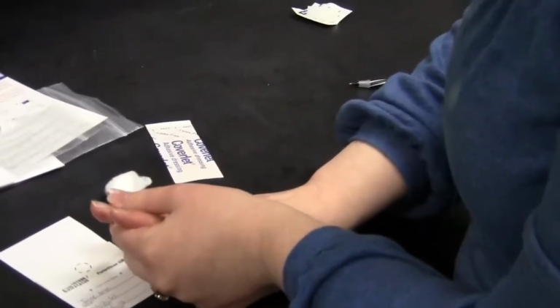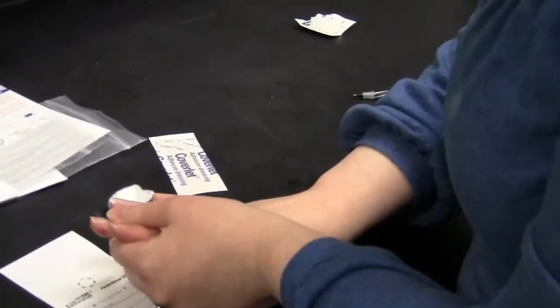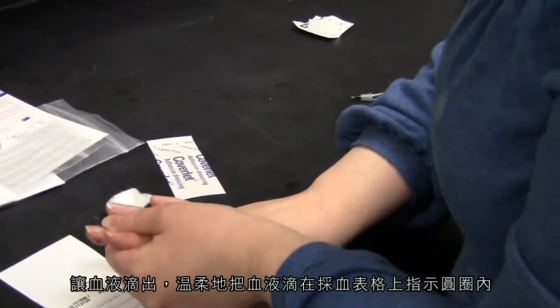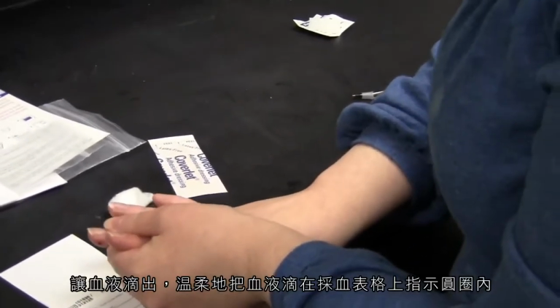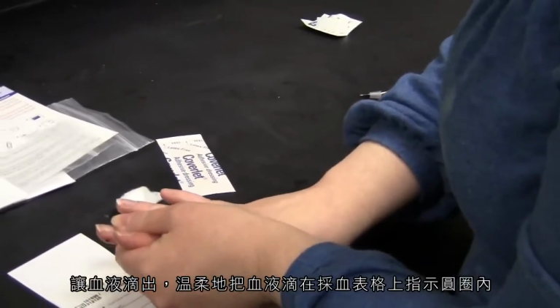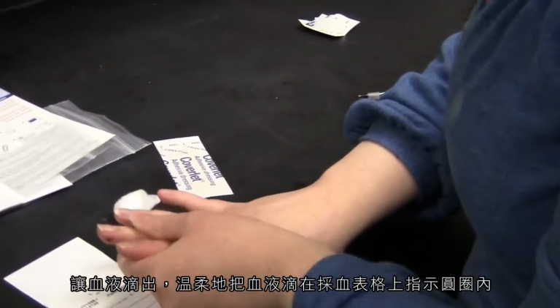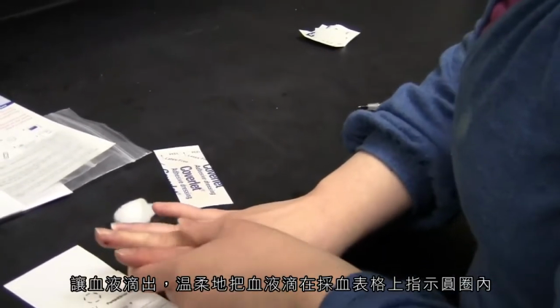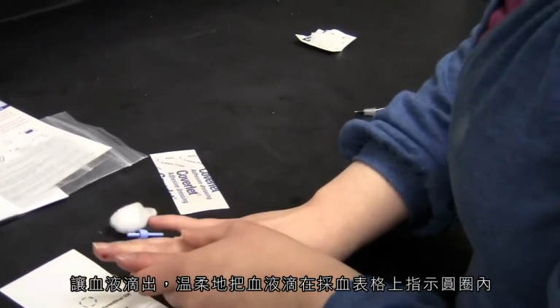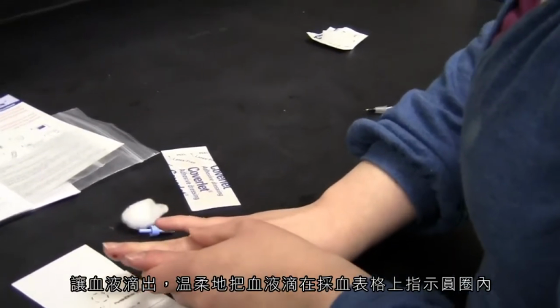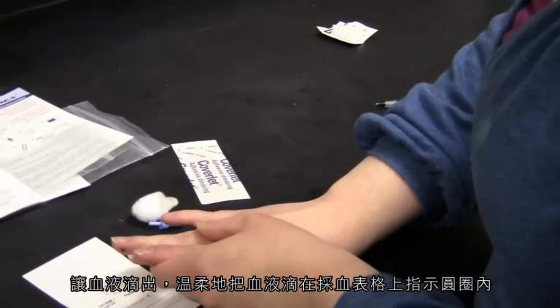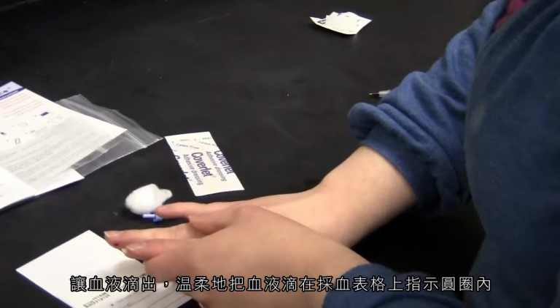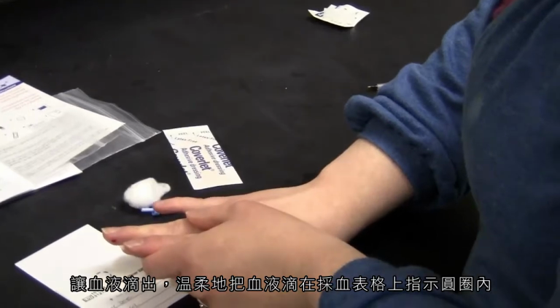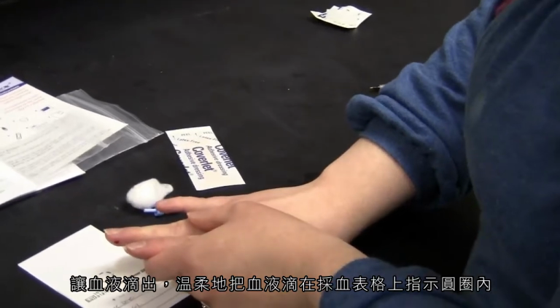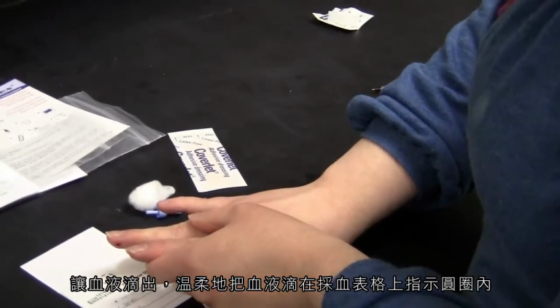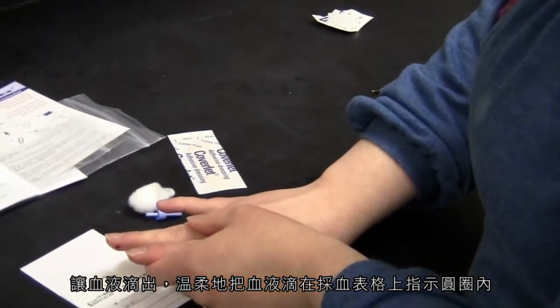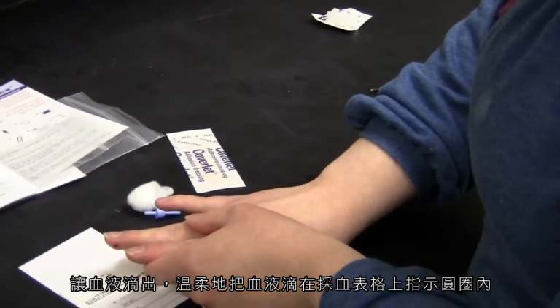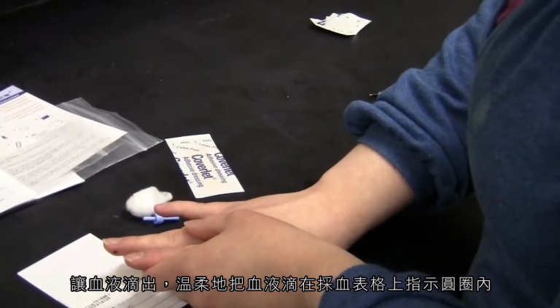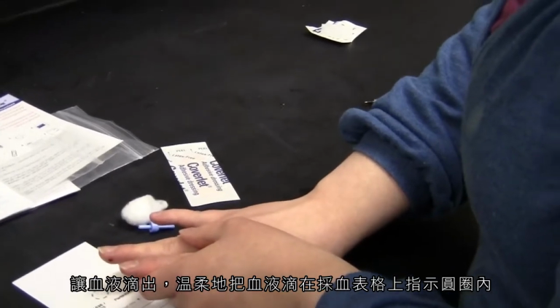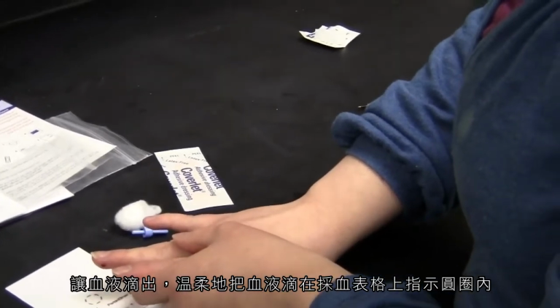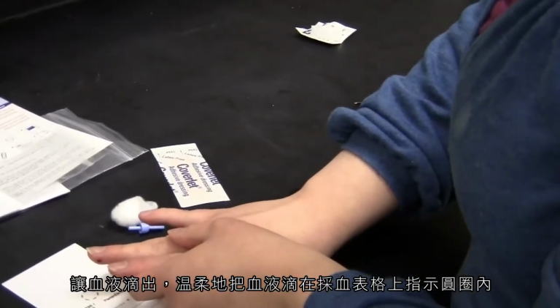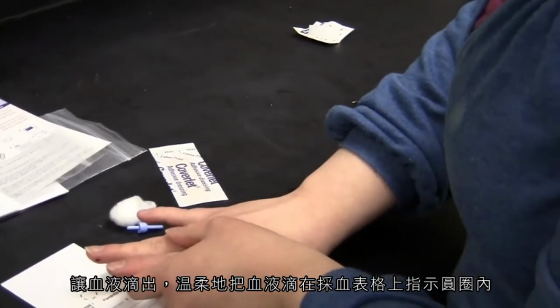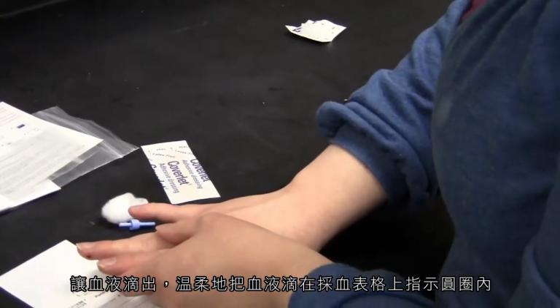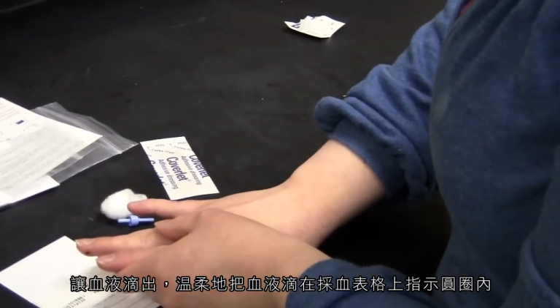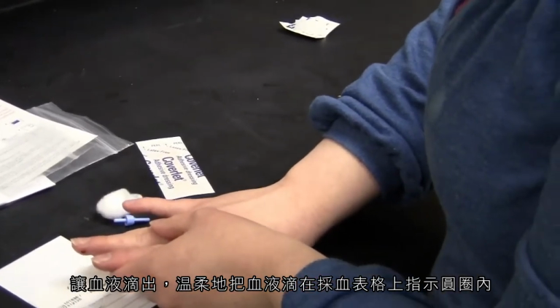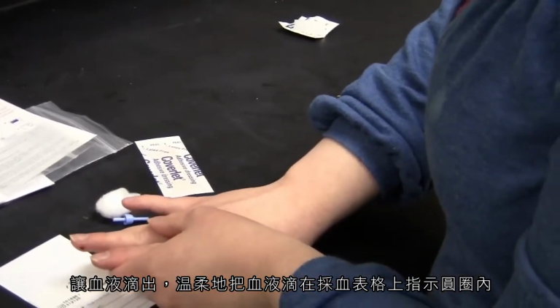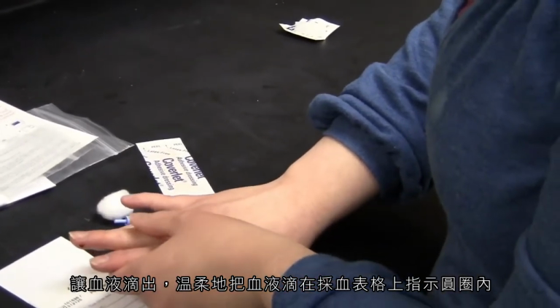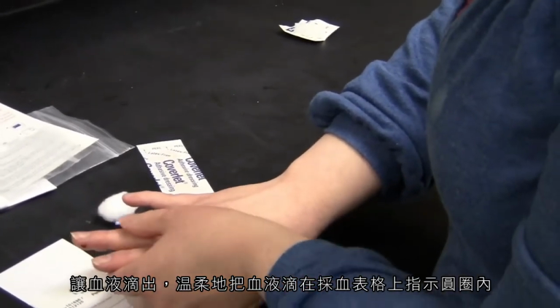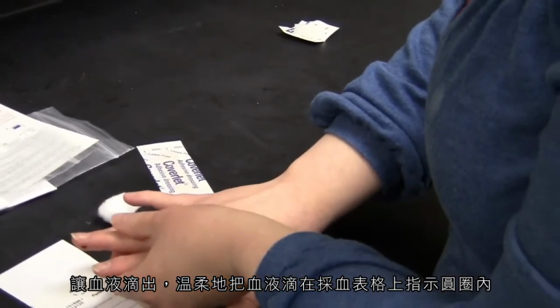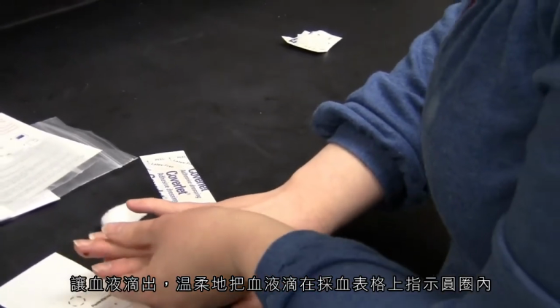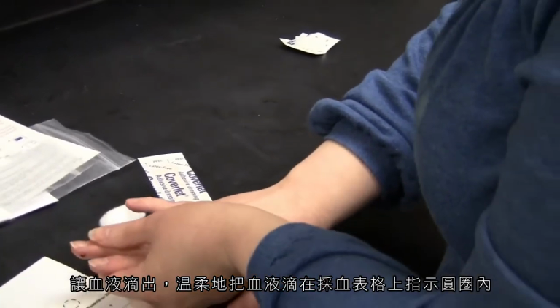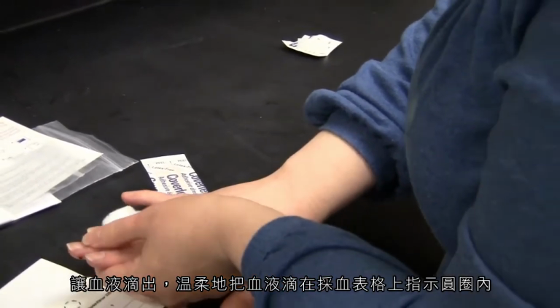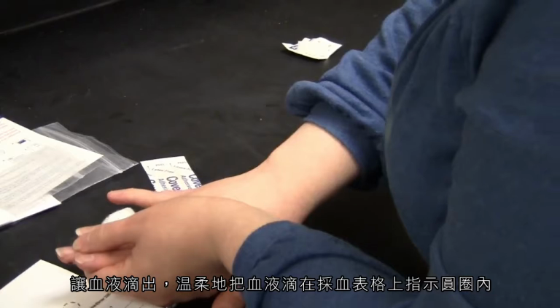Allow a drop of blood to form, and gently touch it to the center of the collection paper.